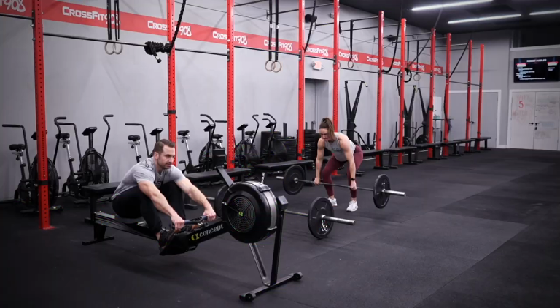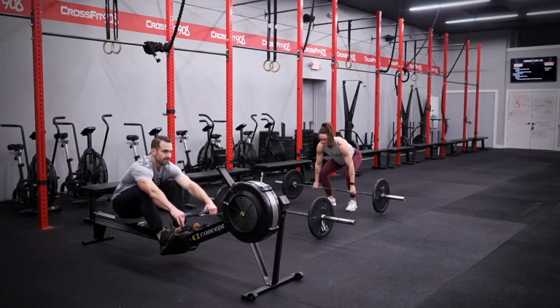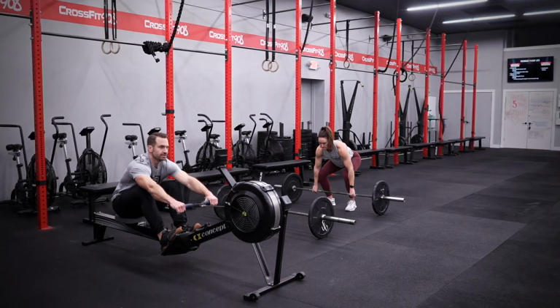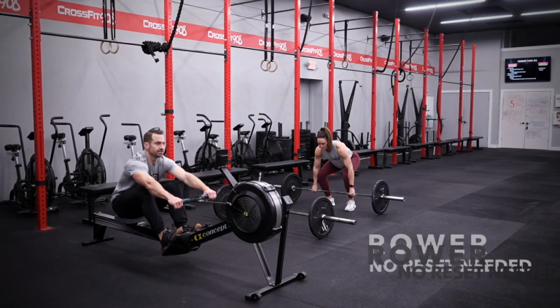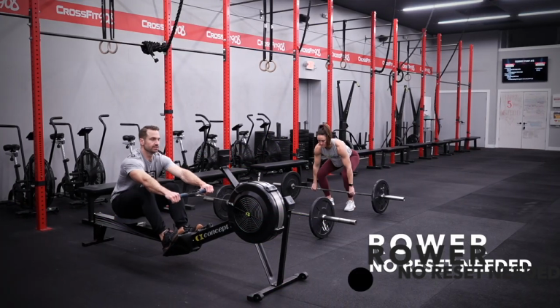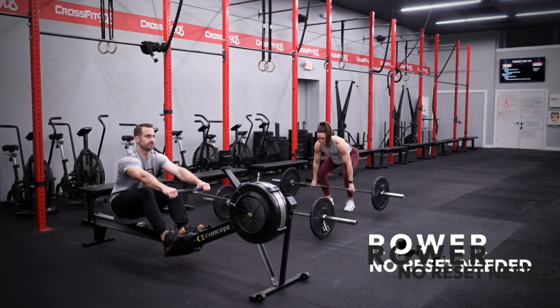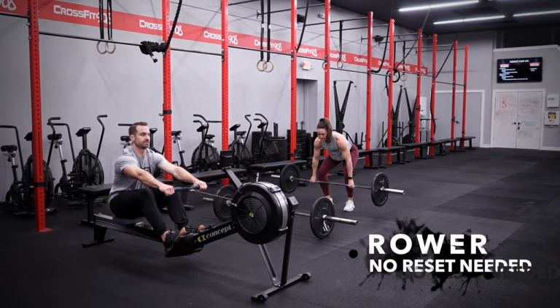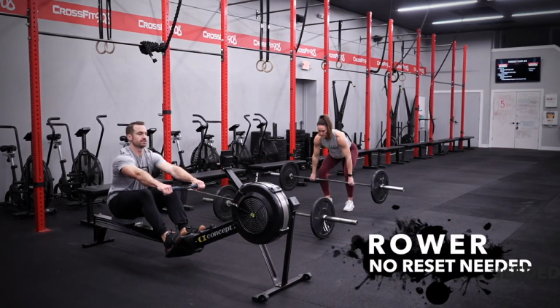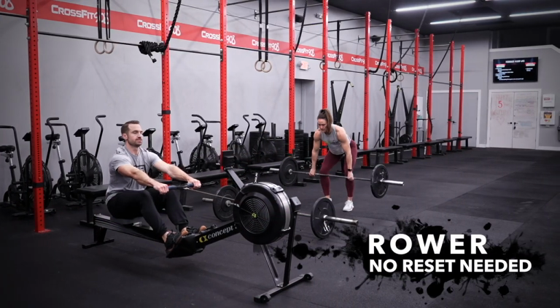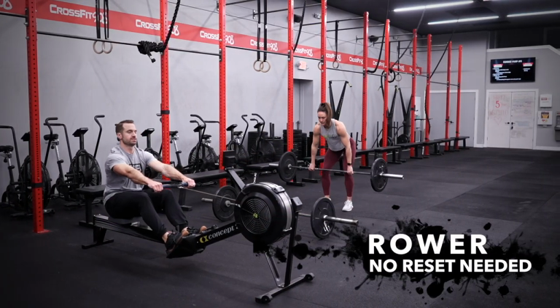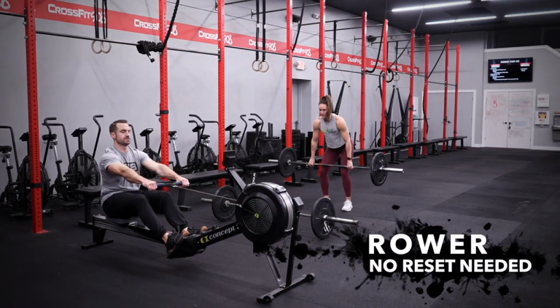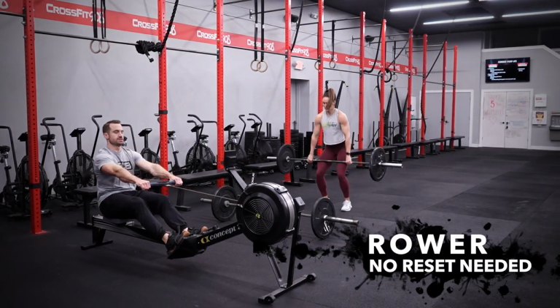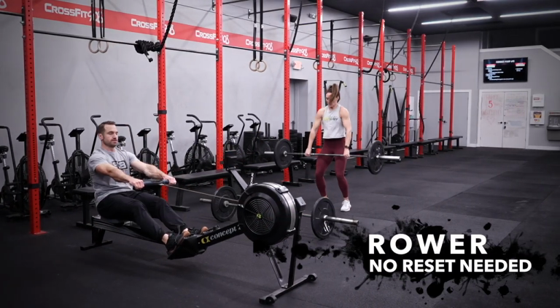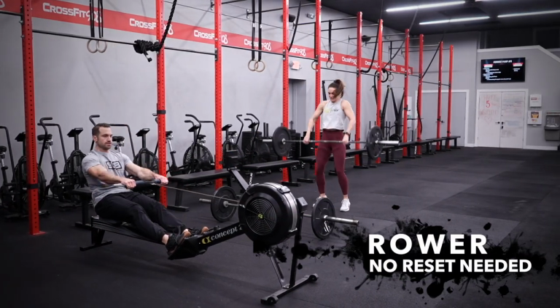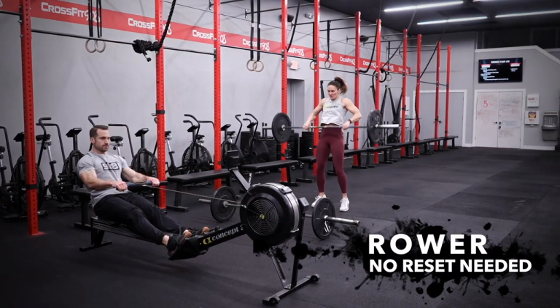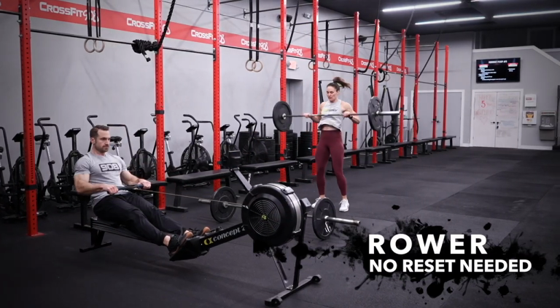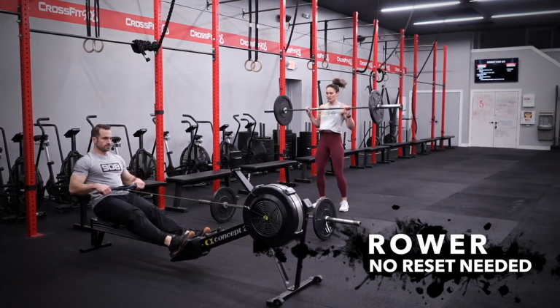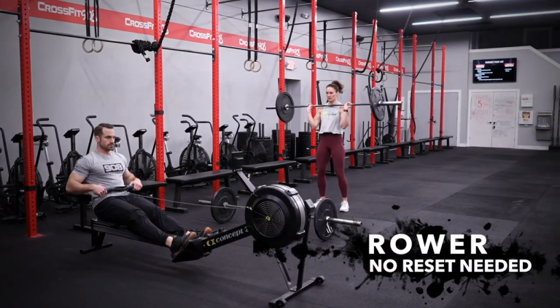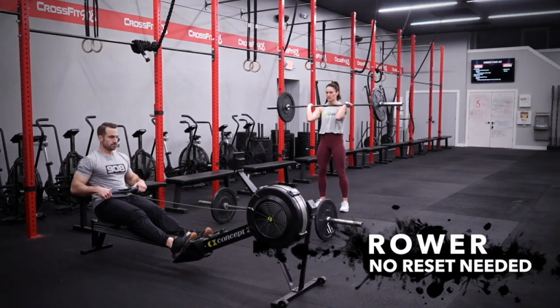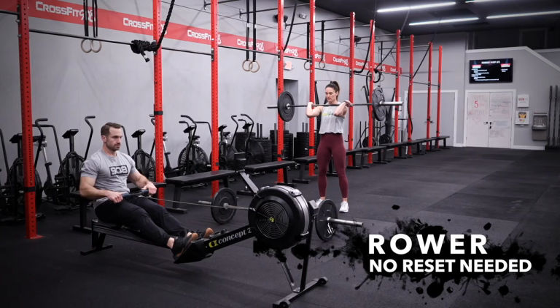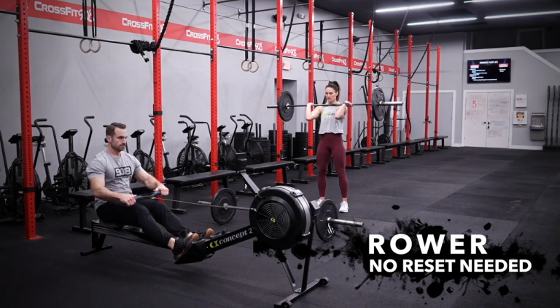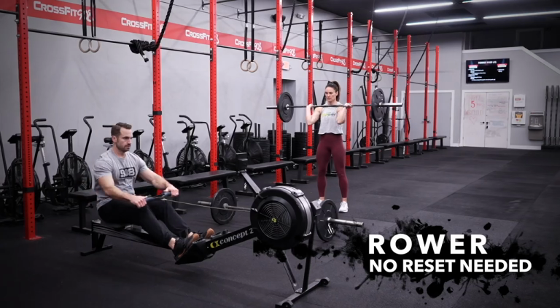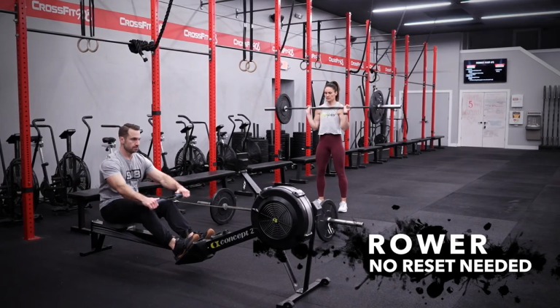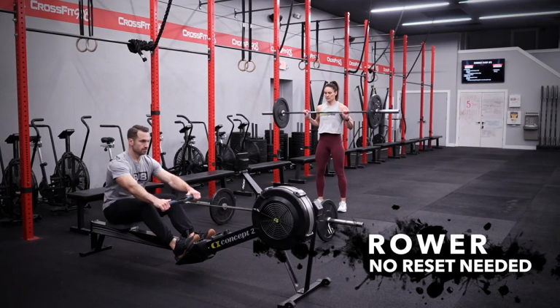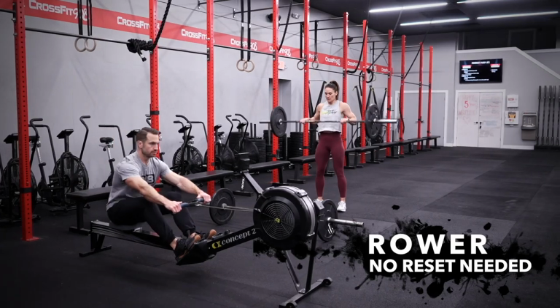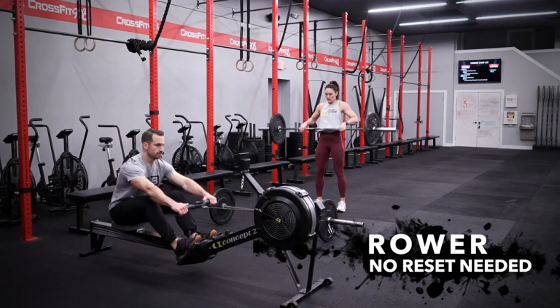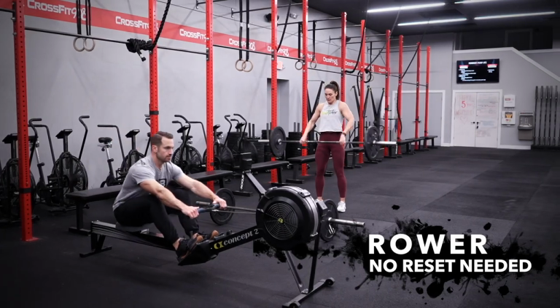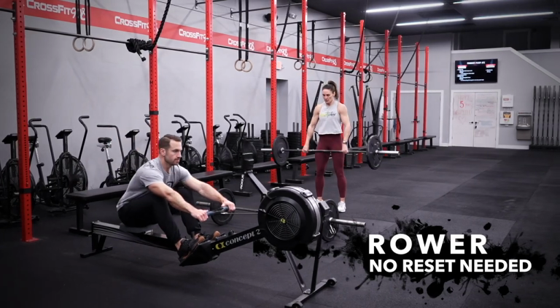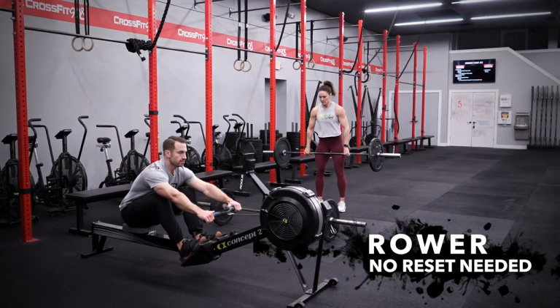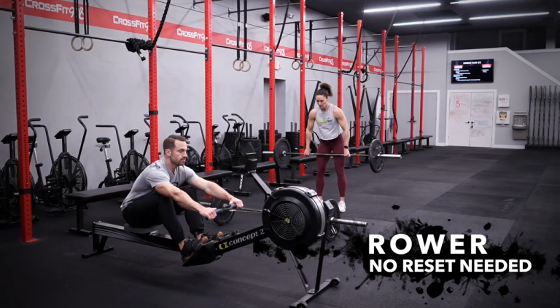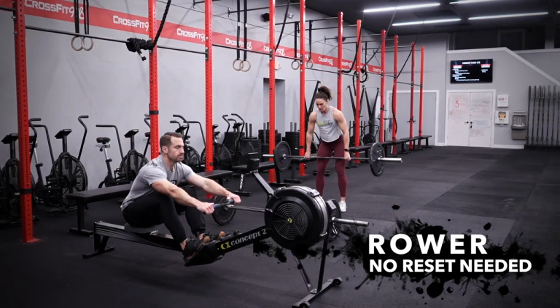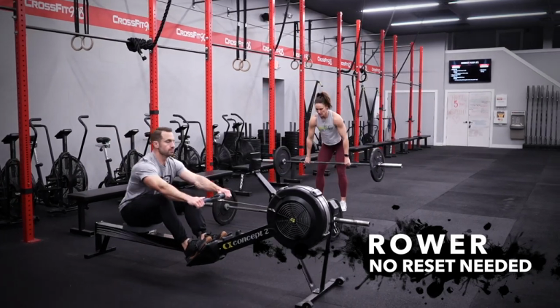On the rower, you do not need to reset the rower. It will just be a running total of your calories.